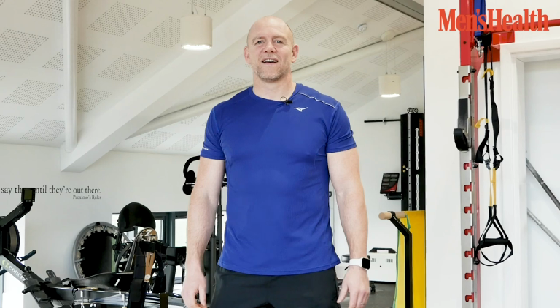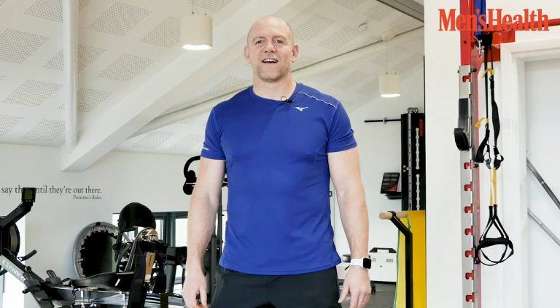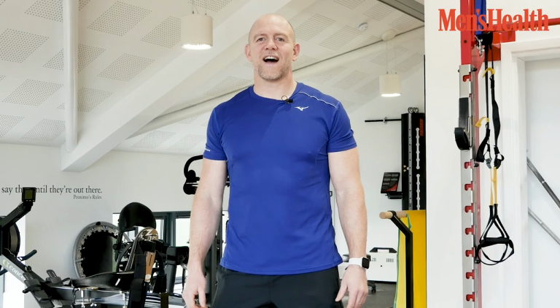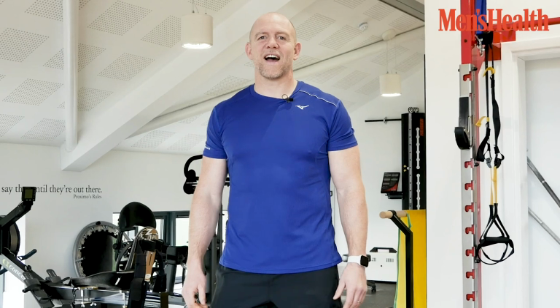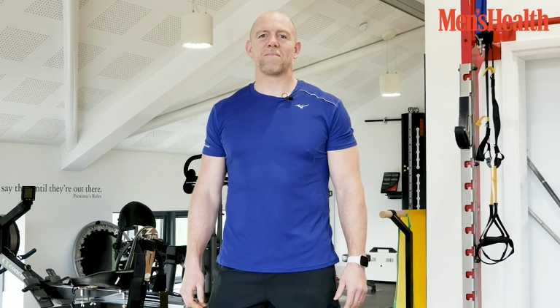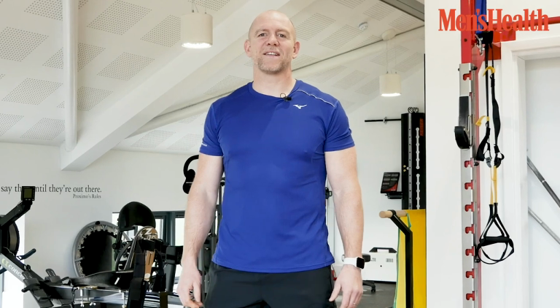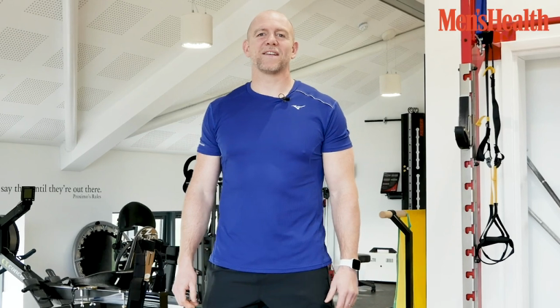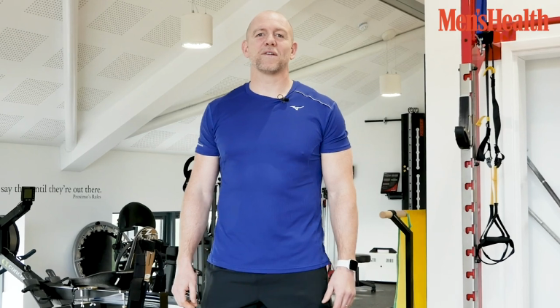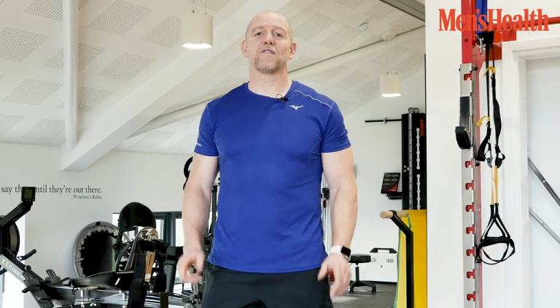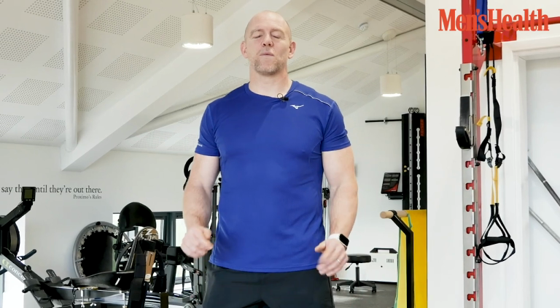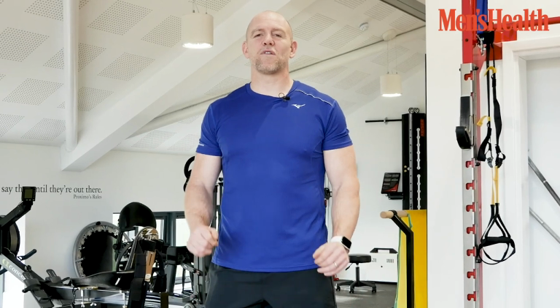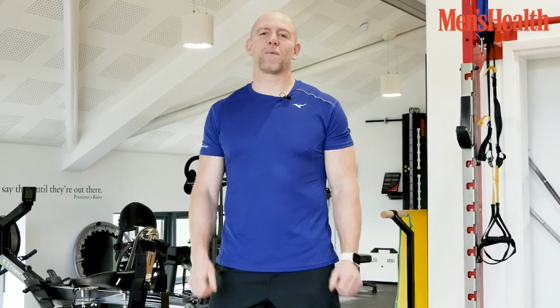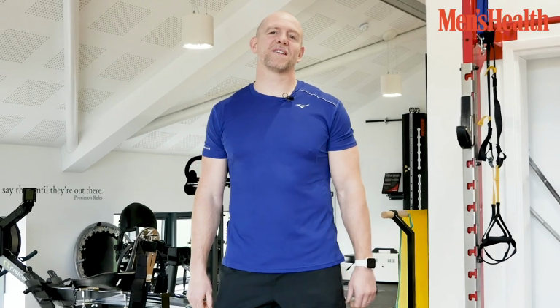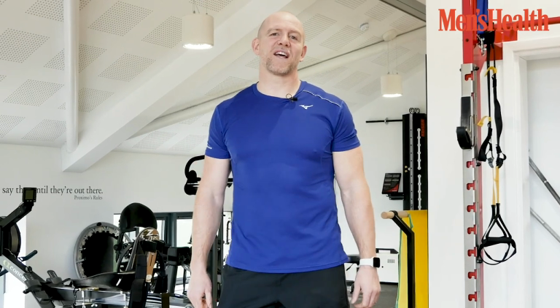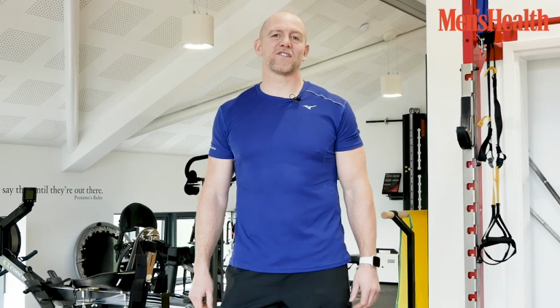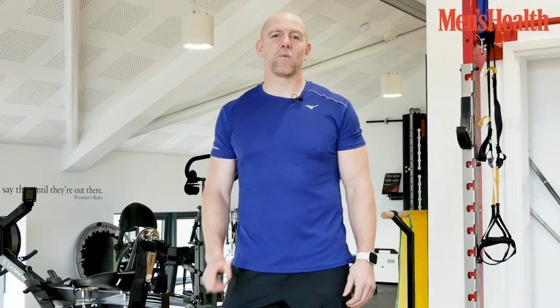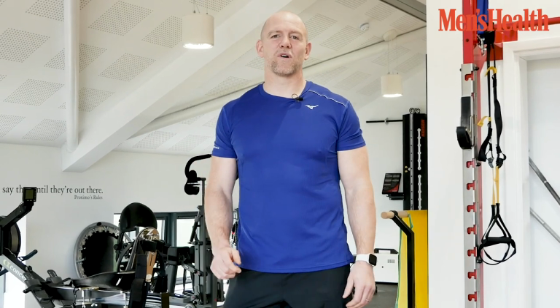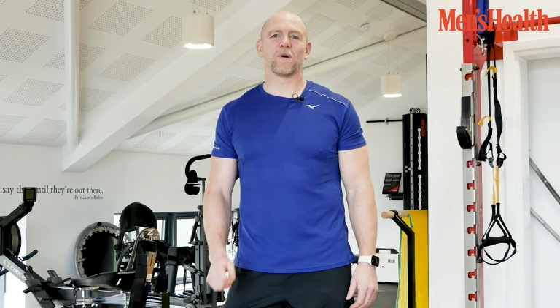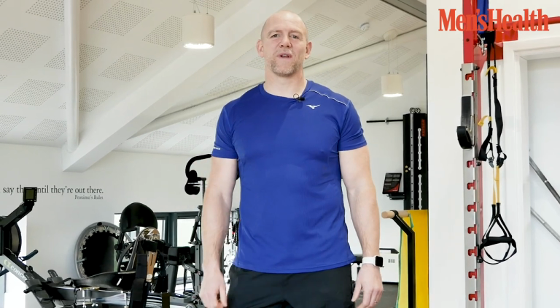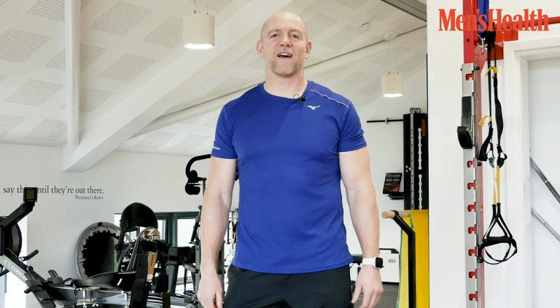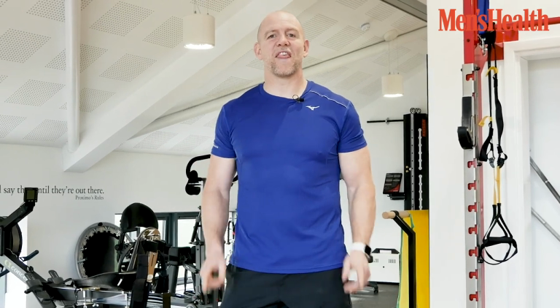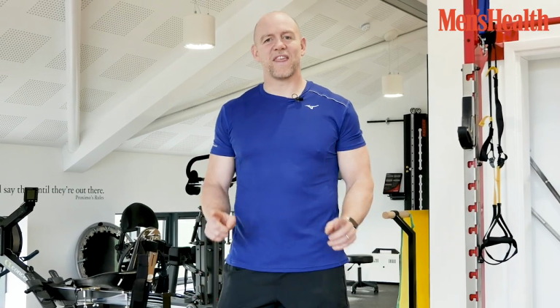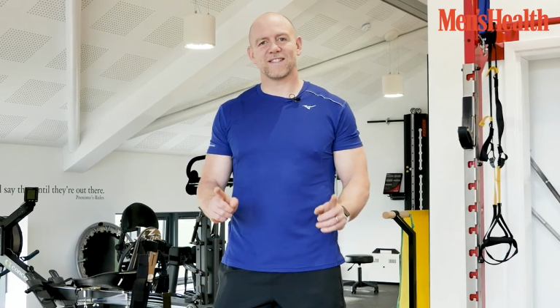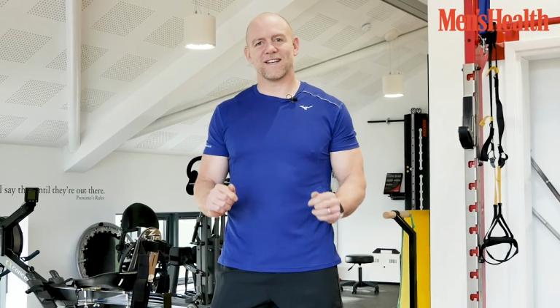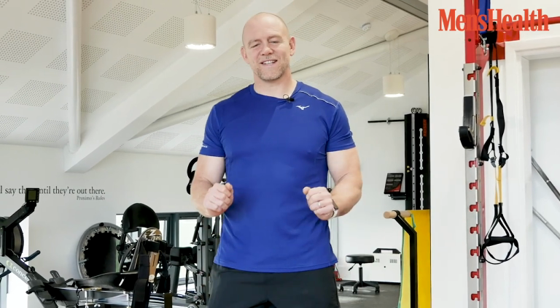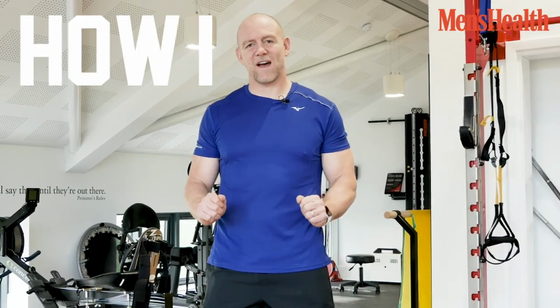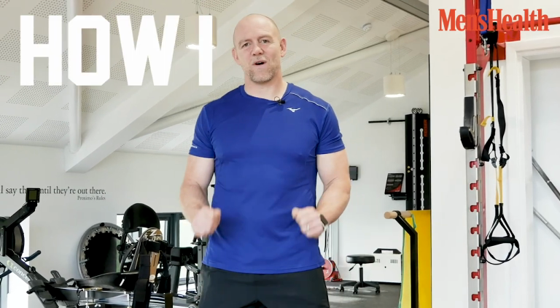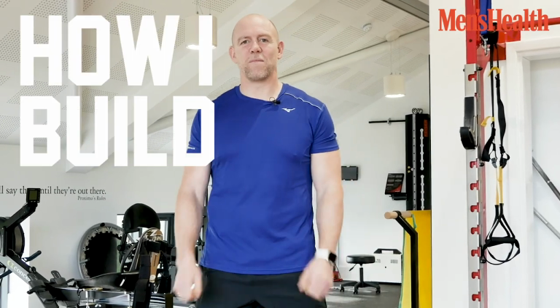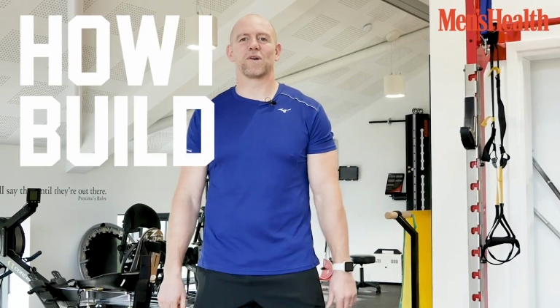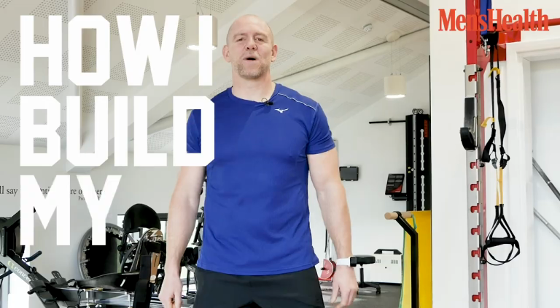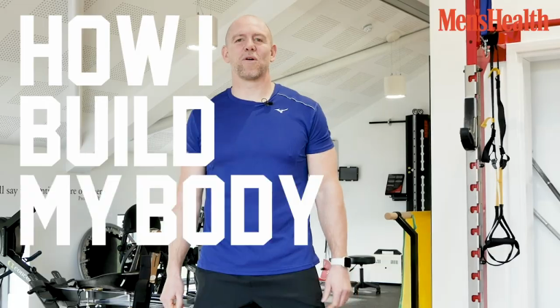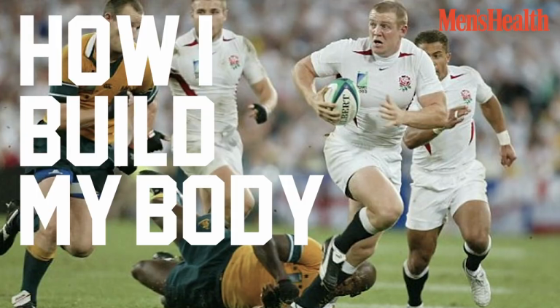Hi, I'm Mike Tindall, former Rugby International World Cup winner, and this is how I build my body.